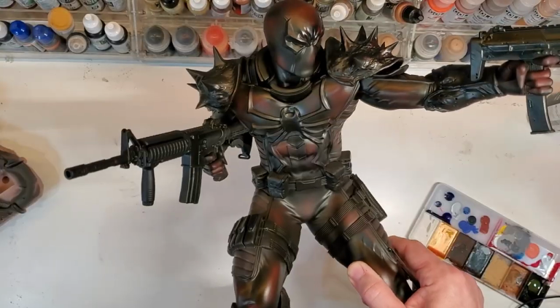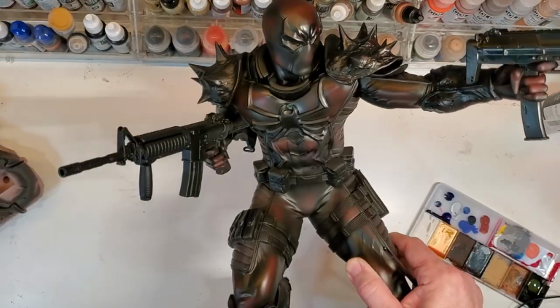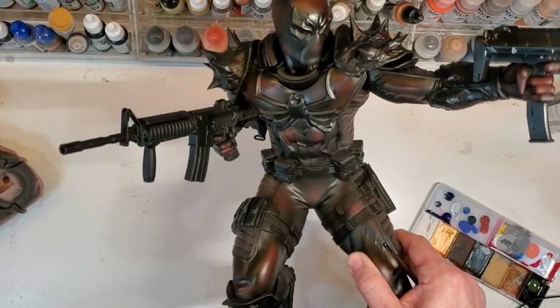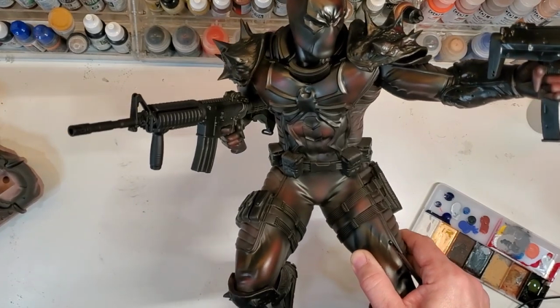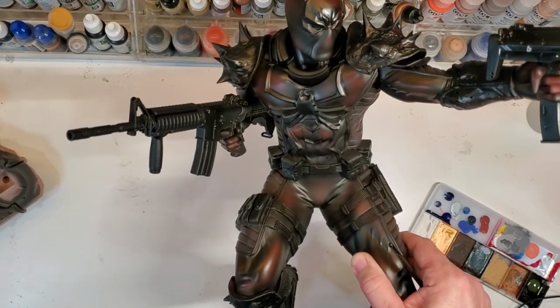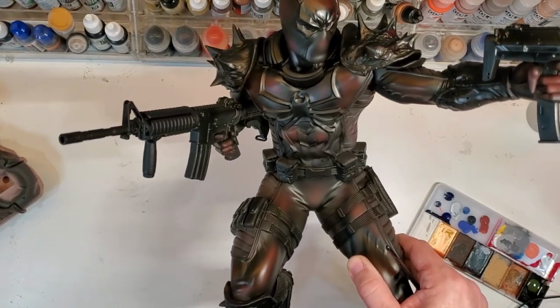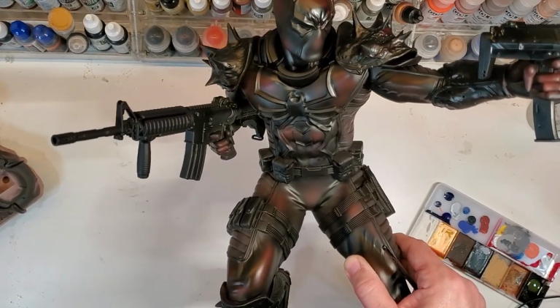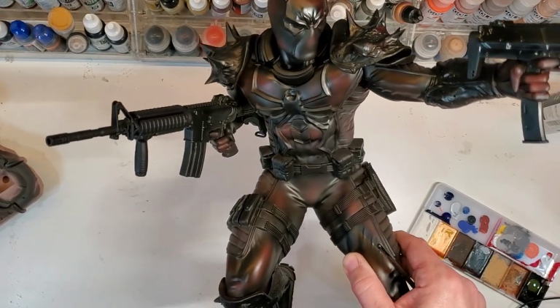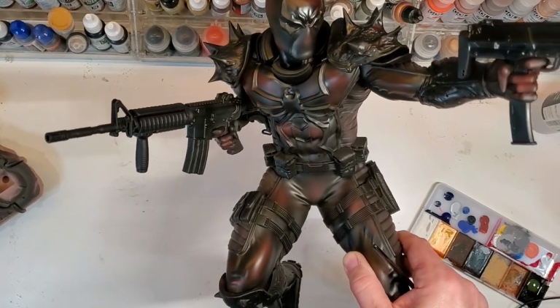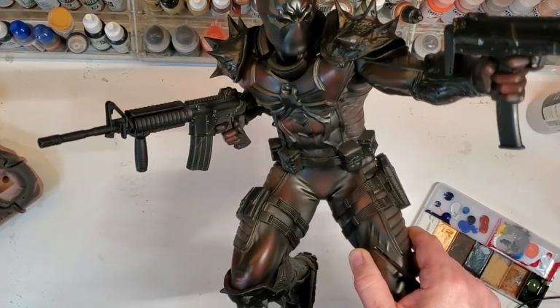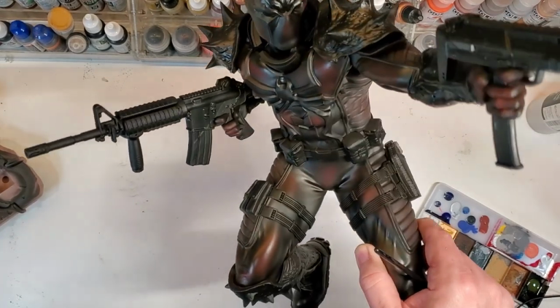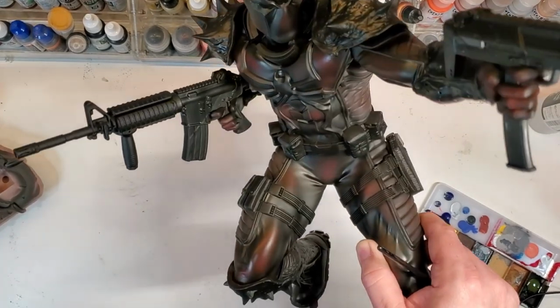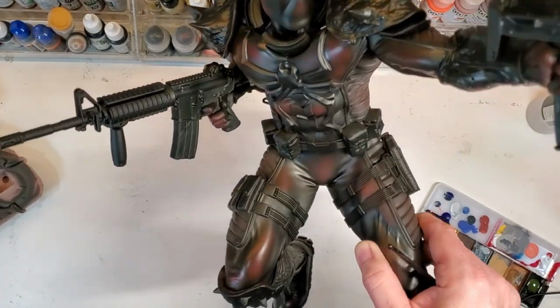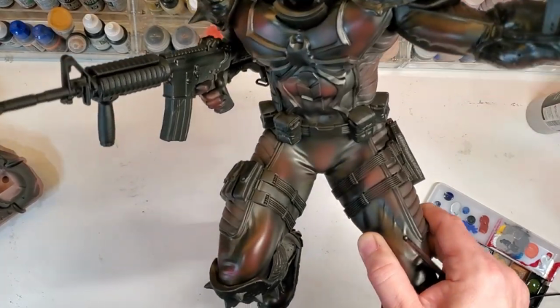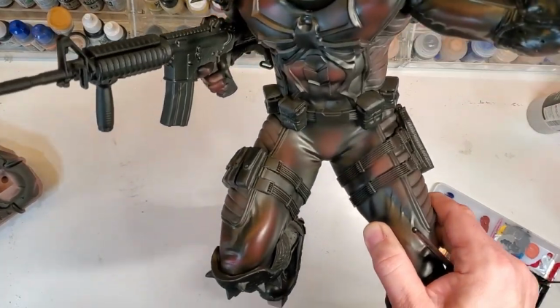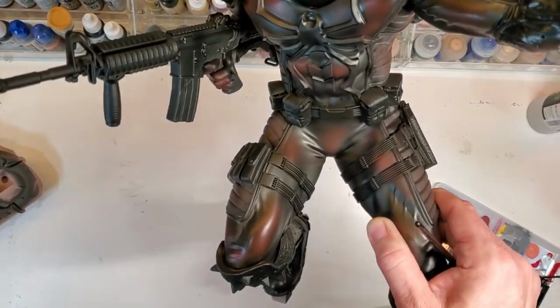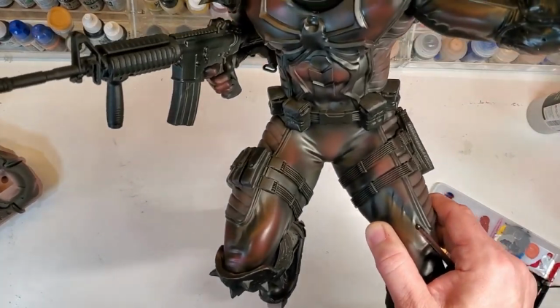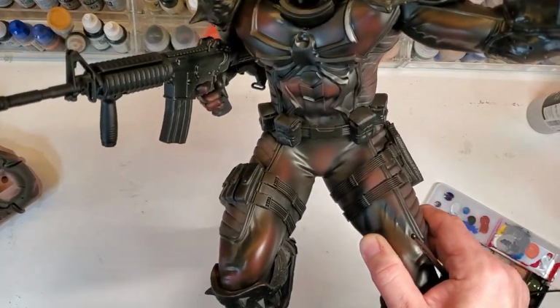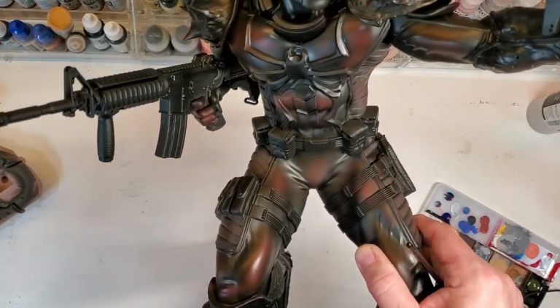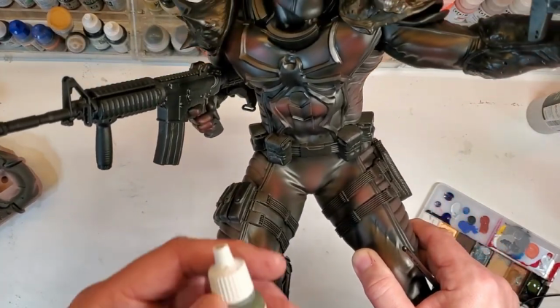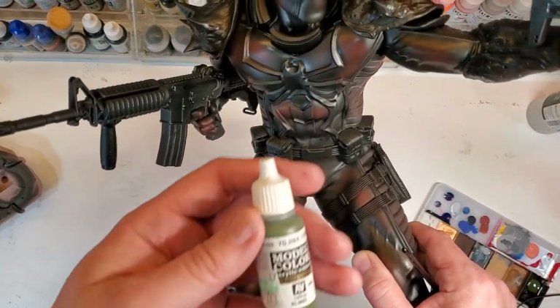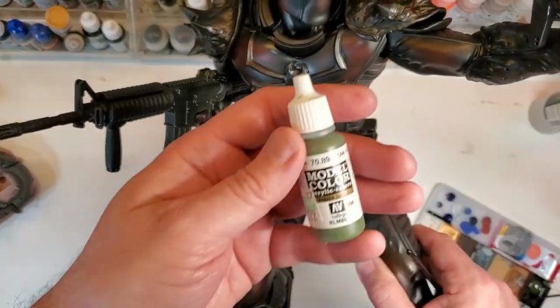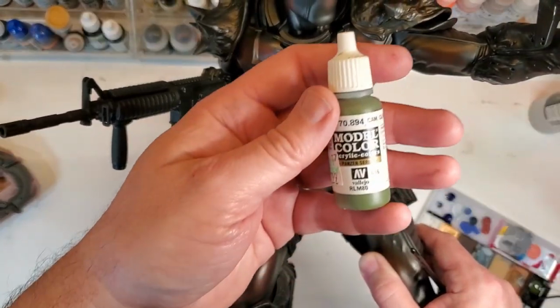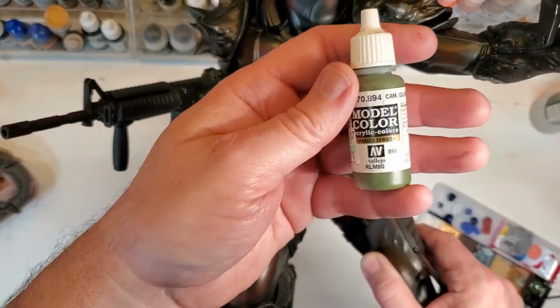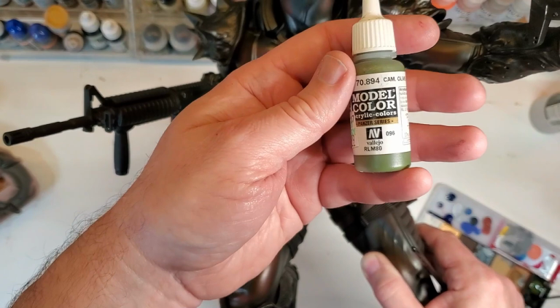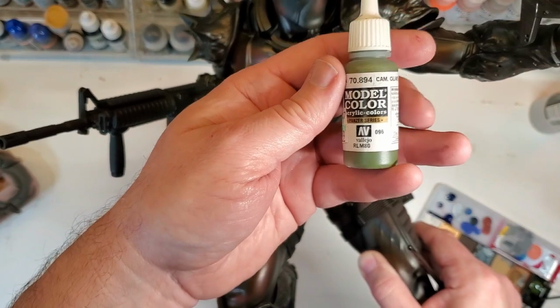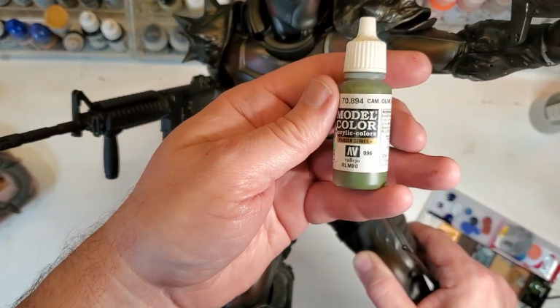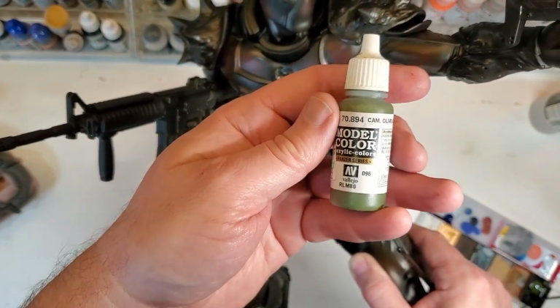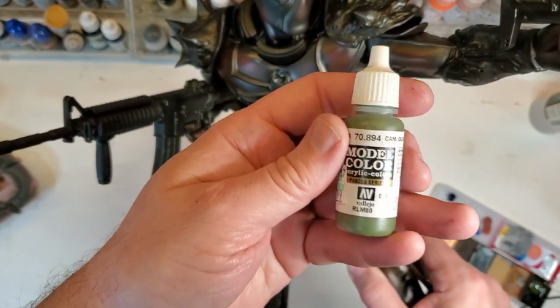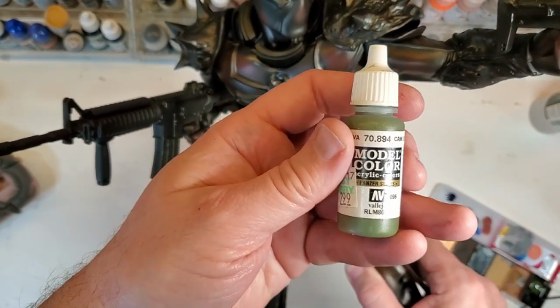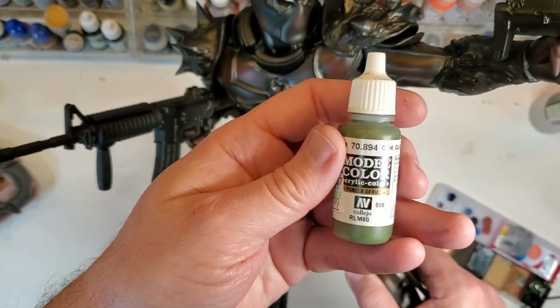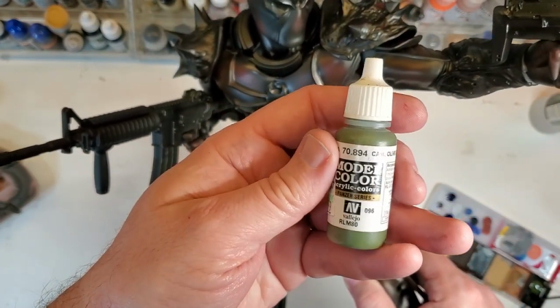The next thing I'm going to do is paint these straps on the legs and I'm going to be using this camo green right here.